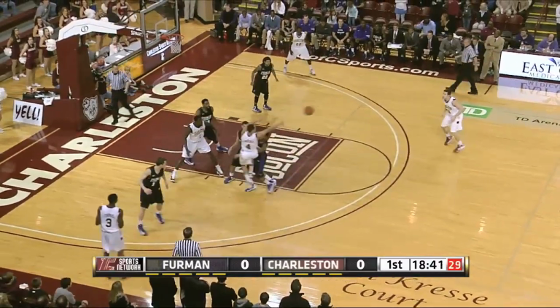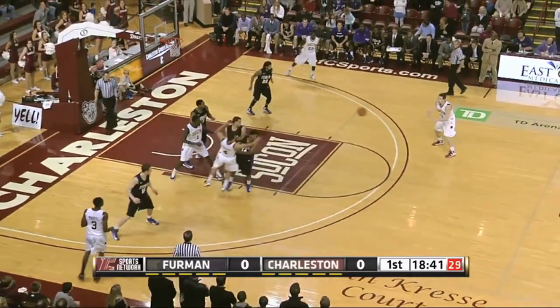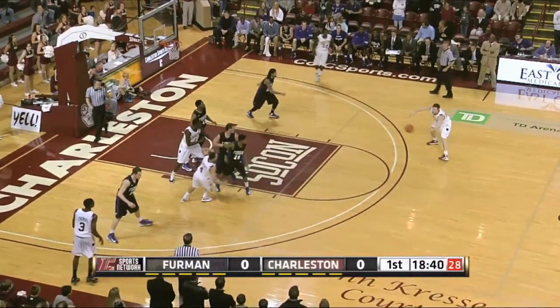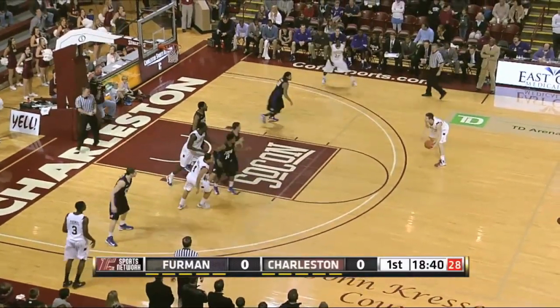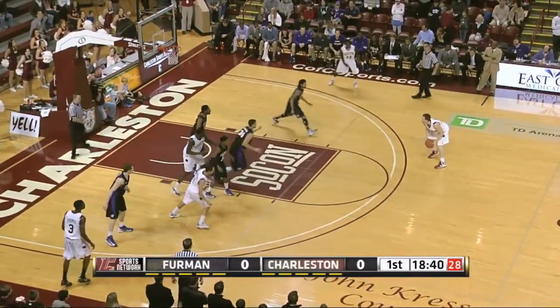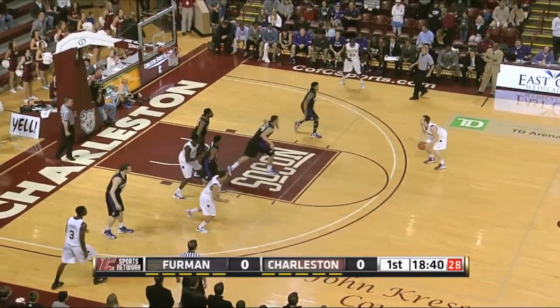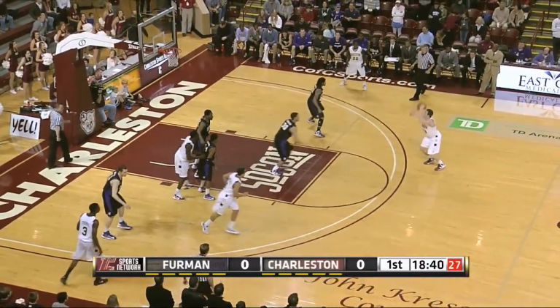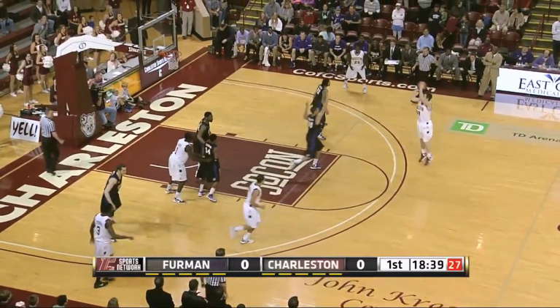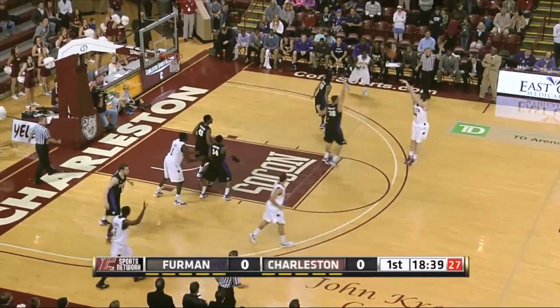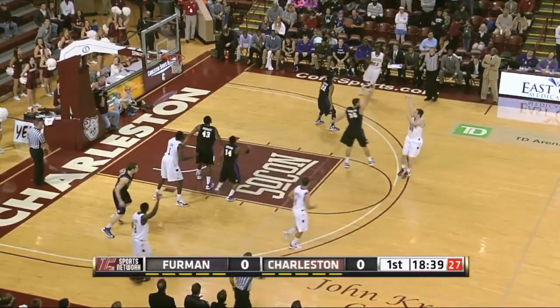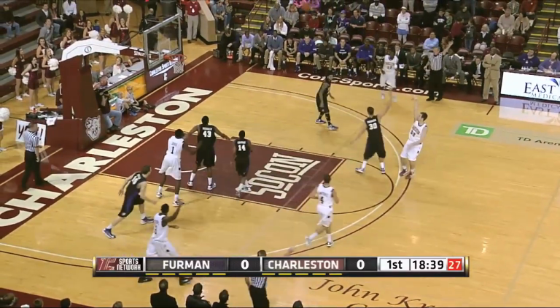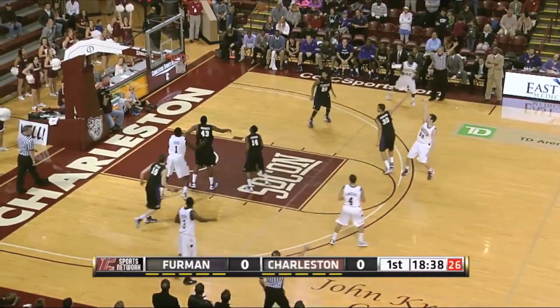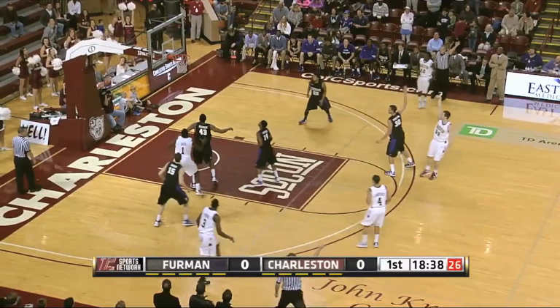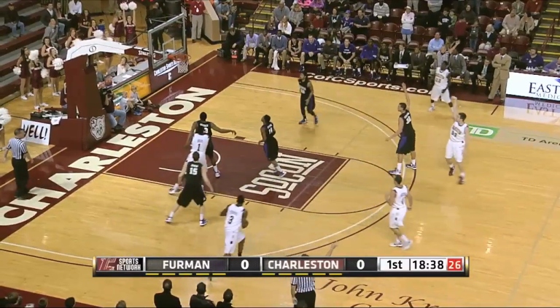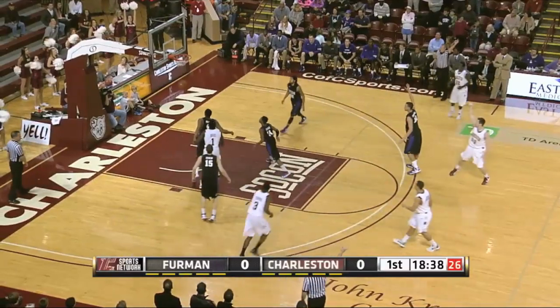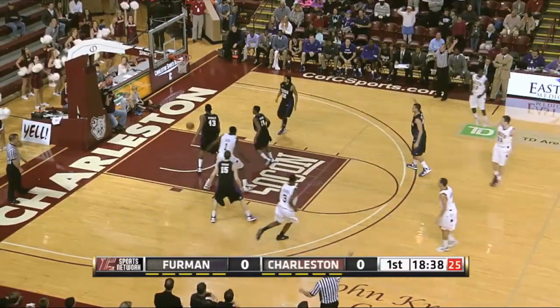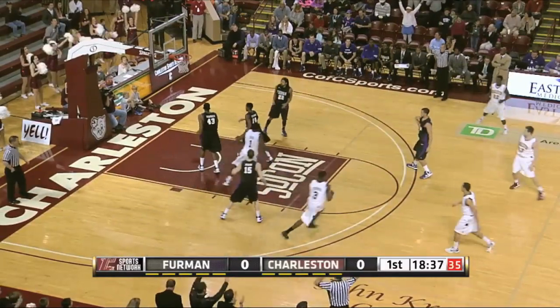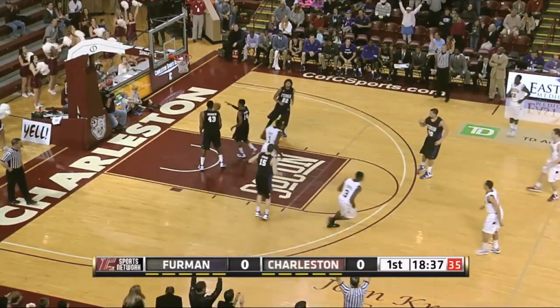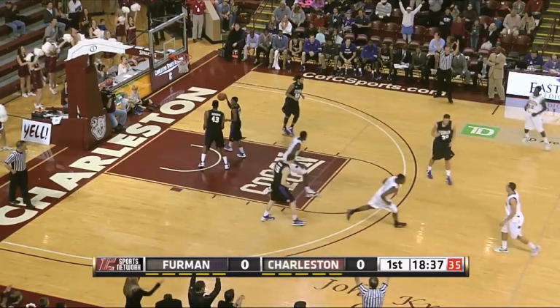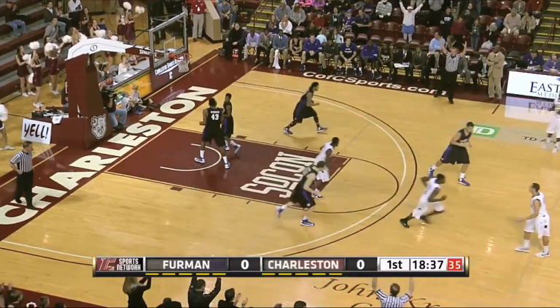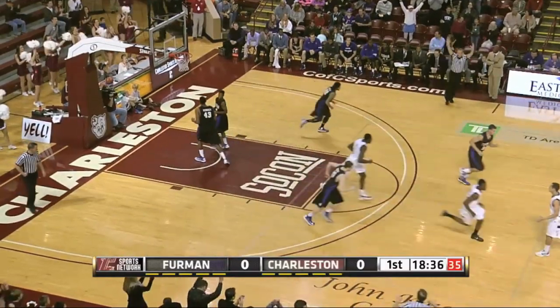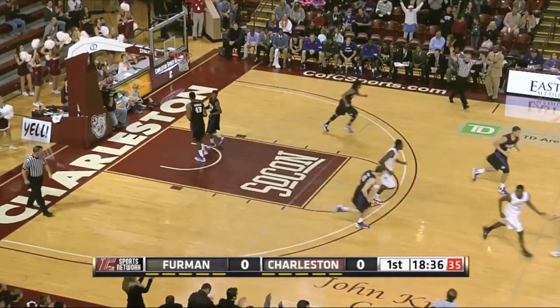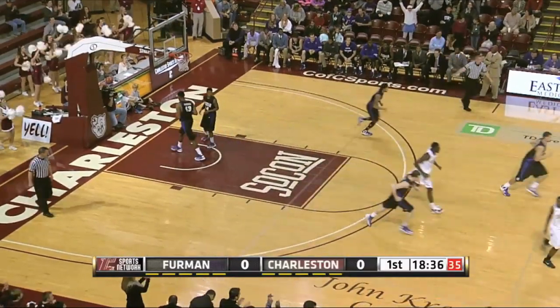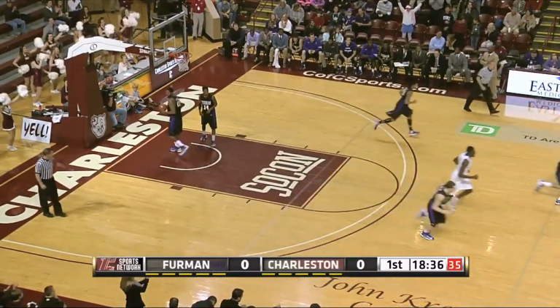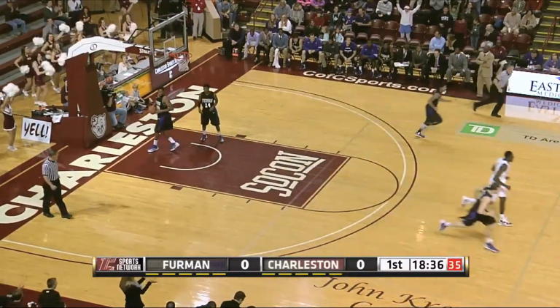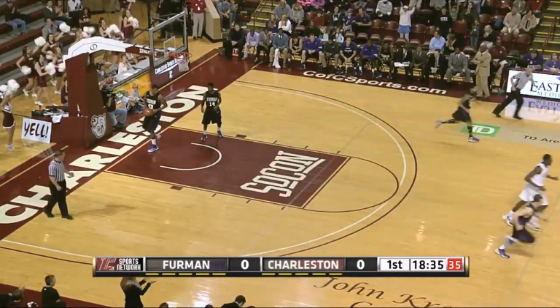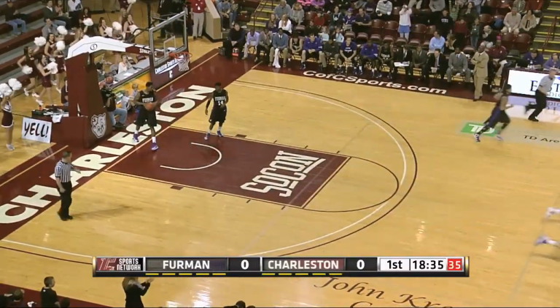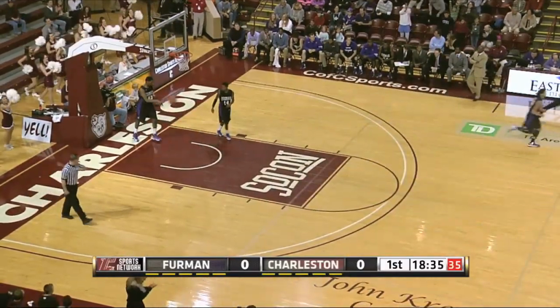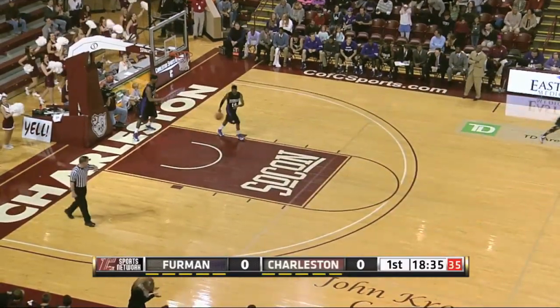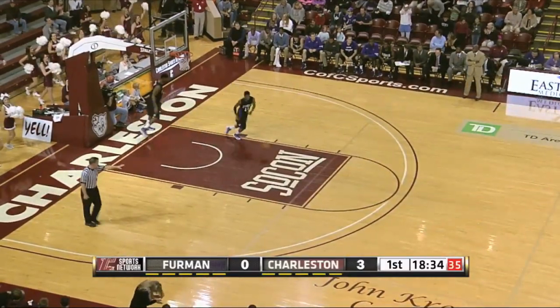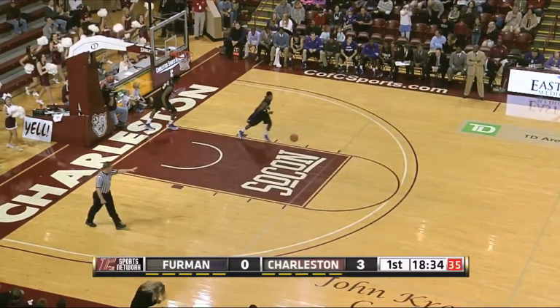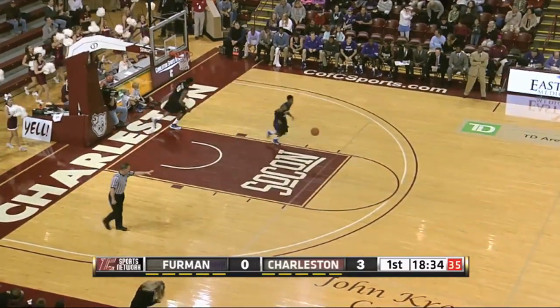Andrew Lawrence kicks it out to Willis Hall. Three-pointer — he can hit those. And Willis Hall gives the College of Charleston a 3-0 lead.